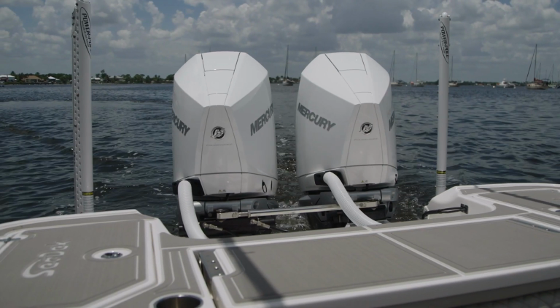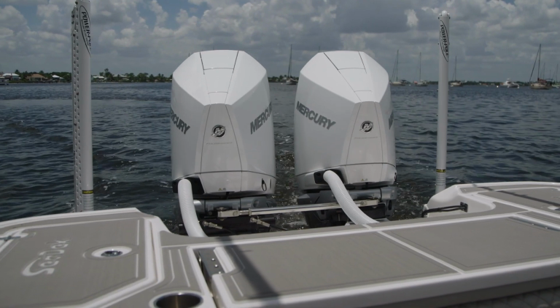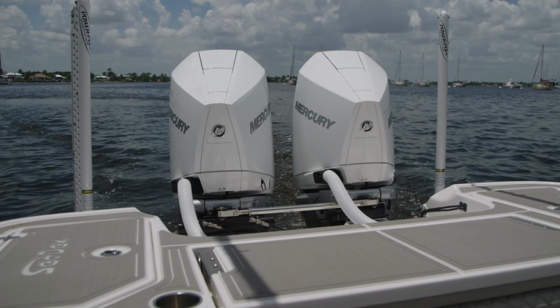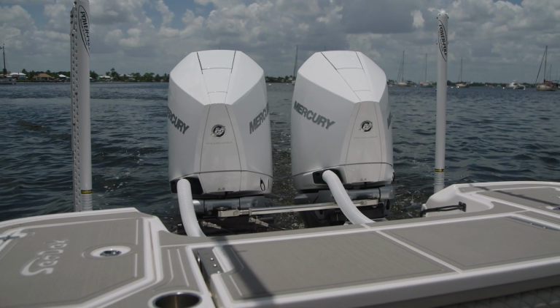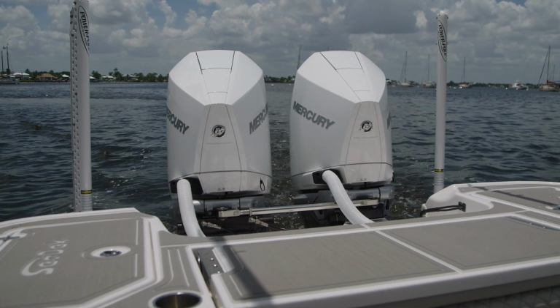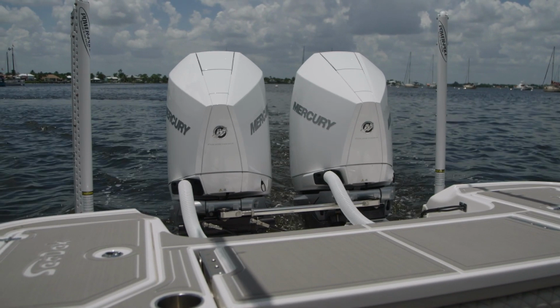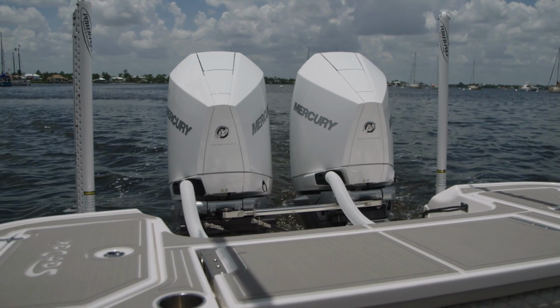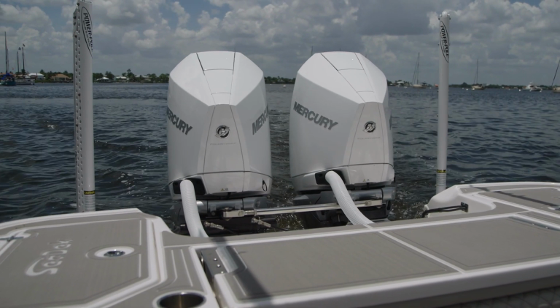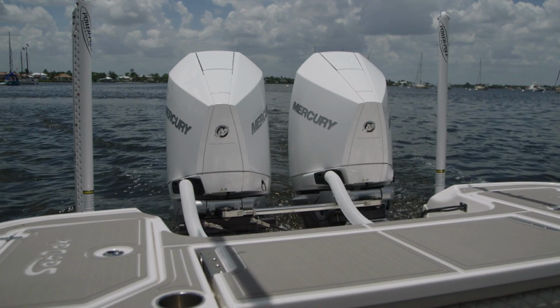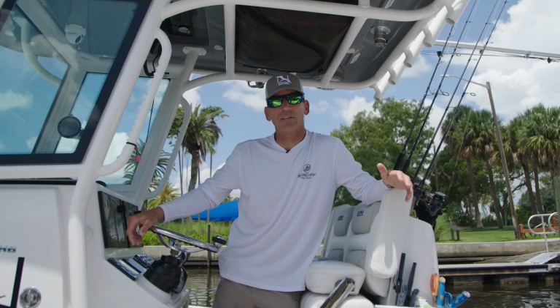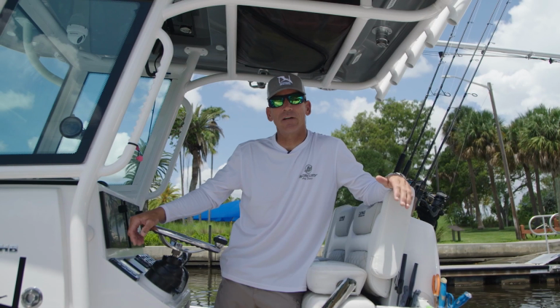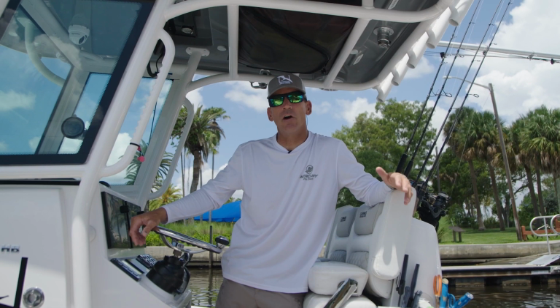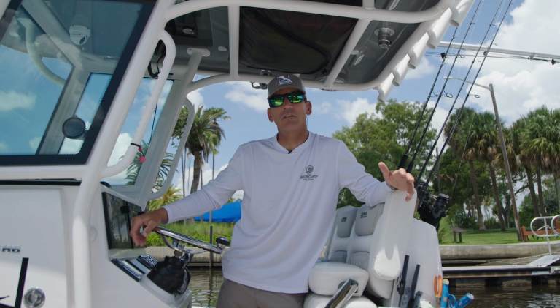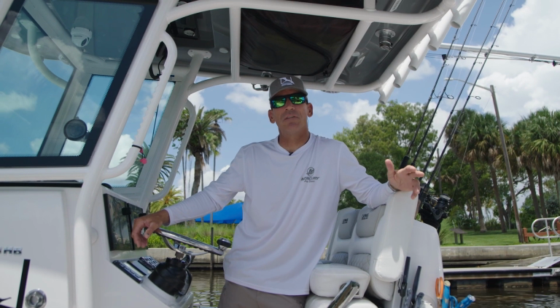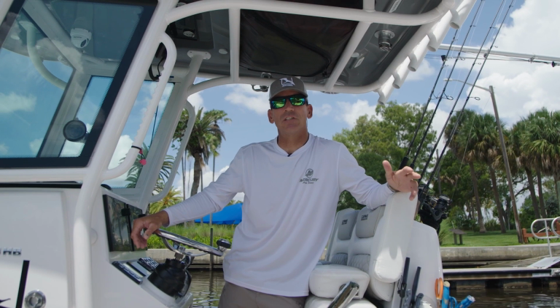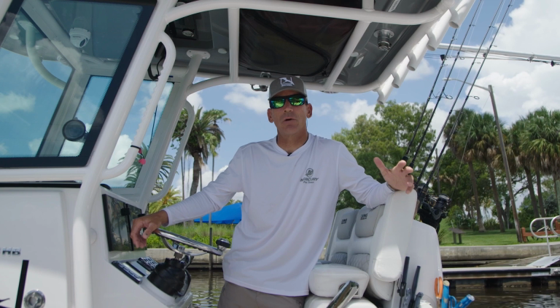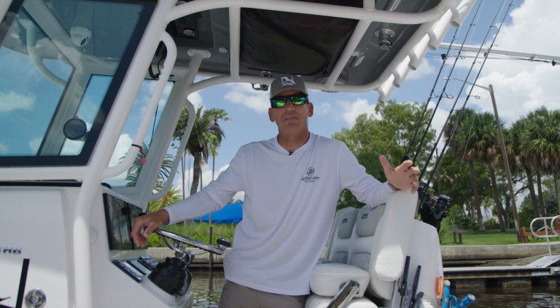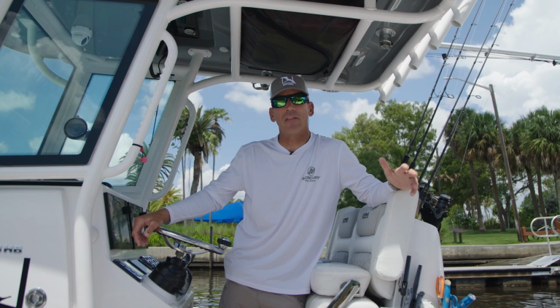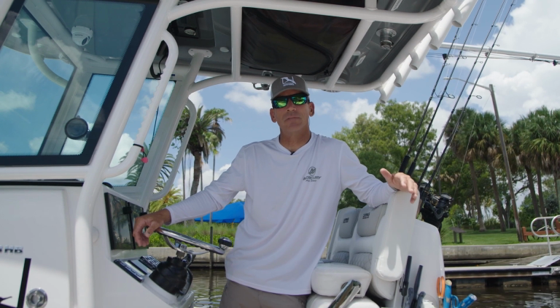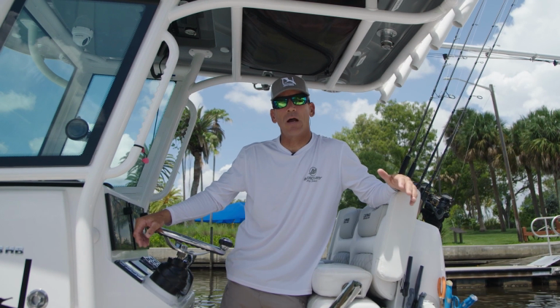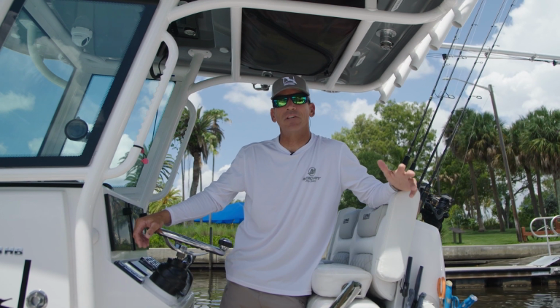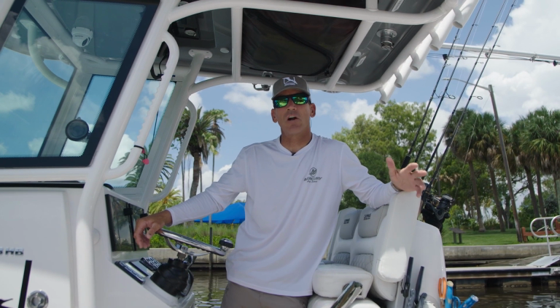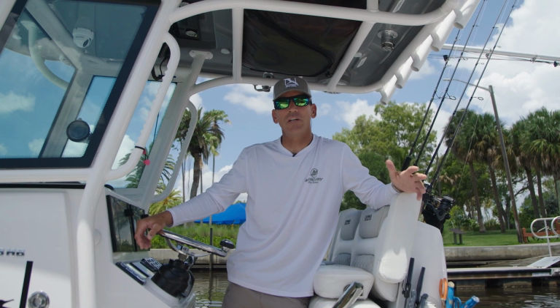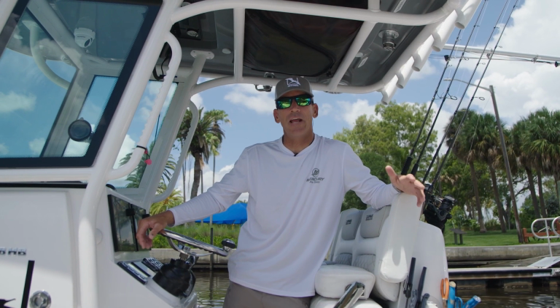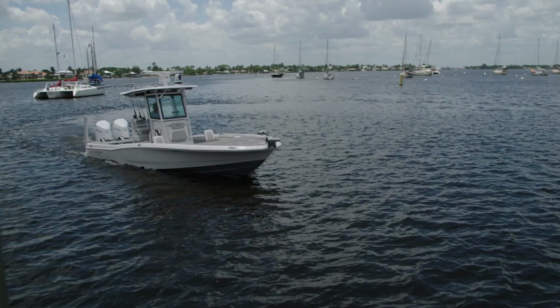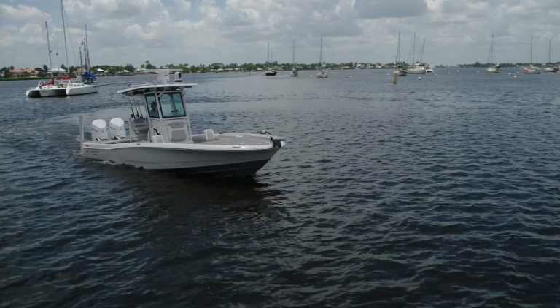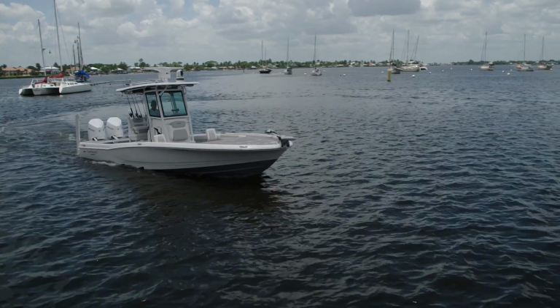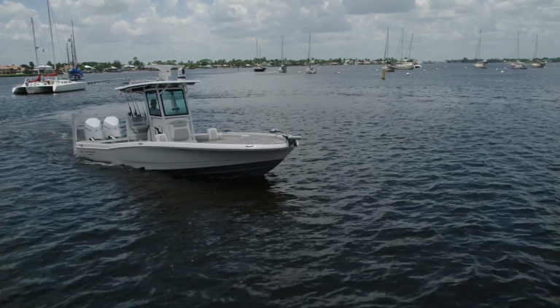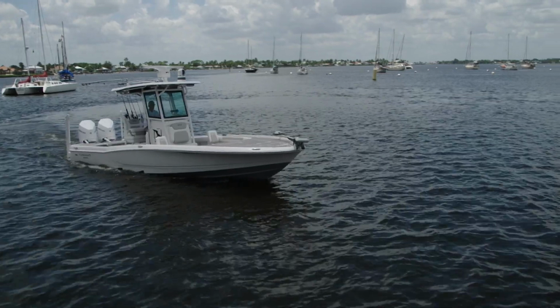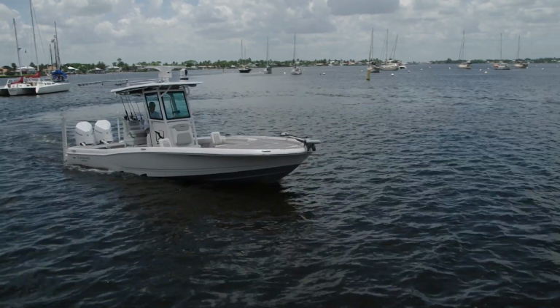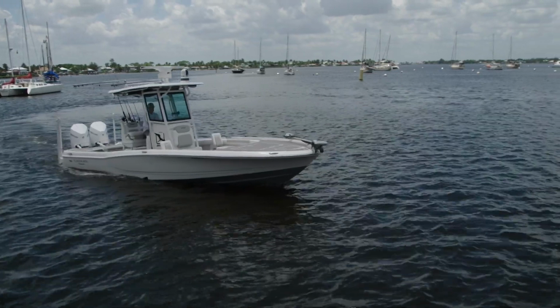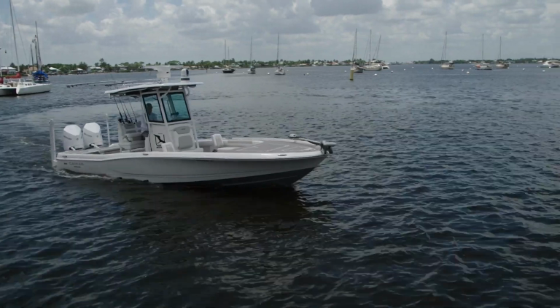I'm George Godz, Mercury Ambassador and host of the fishing show Unfathom. I'm going to talk to you today about properly securing your boat.